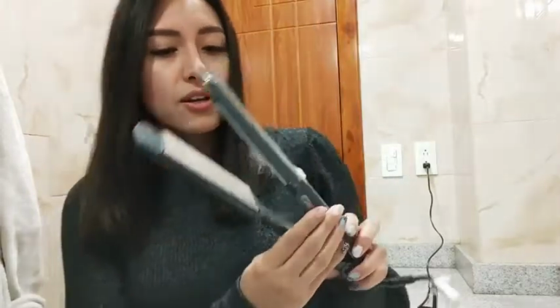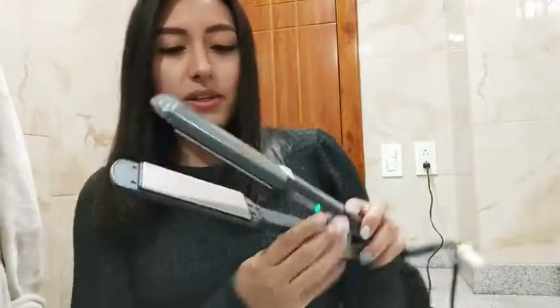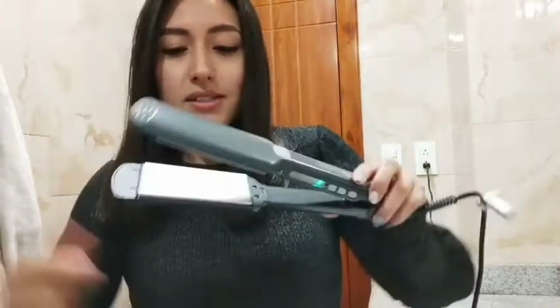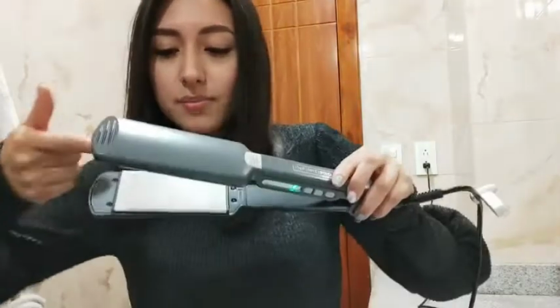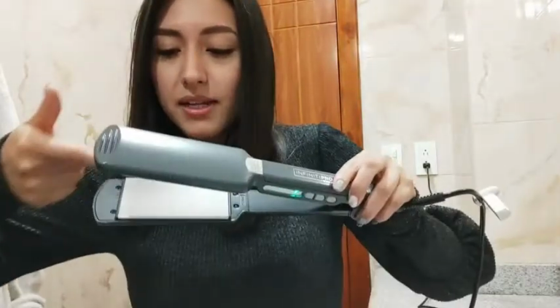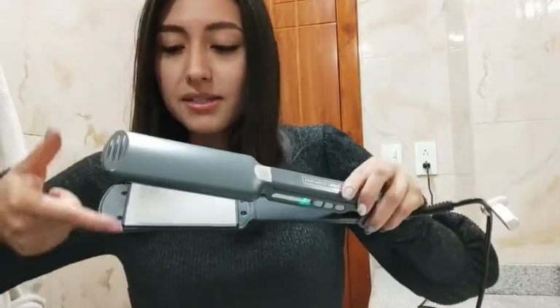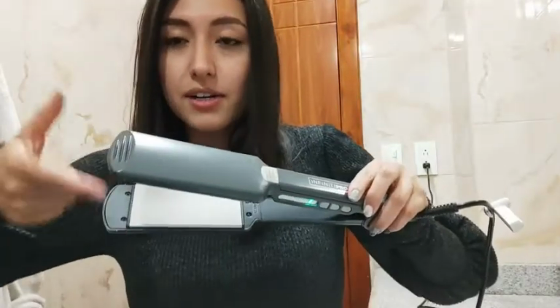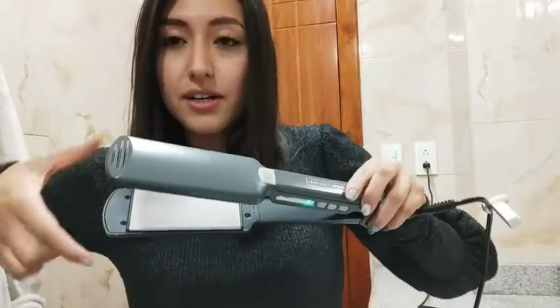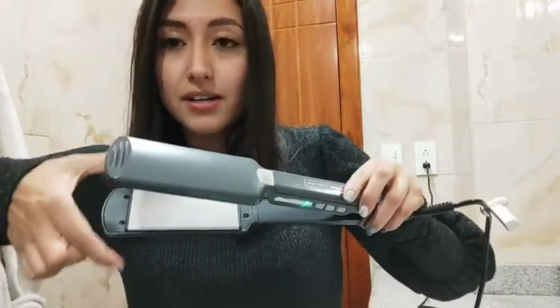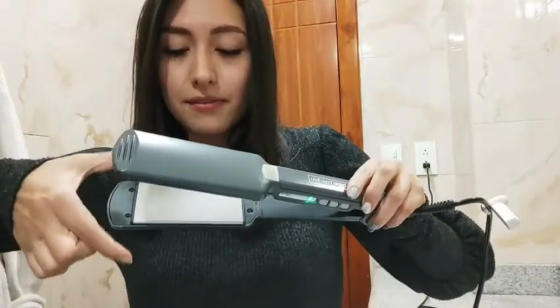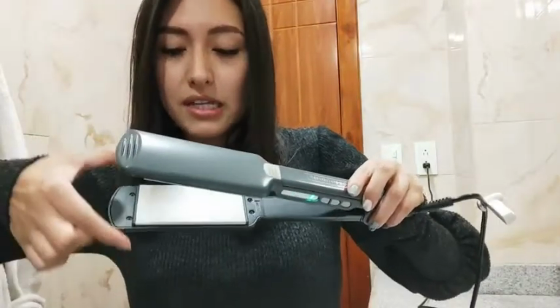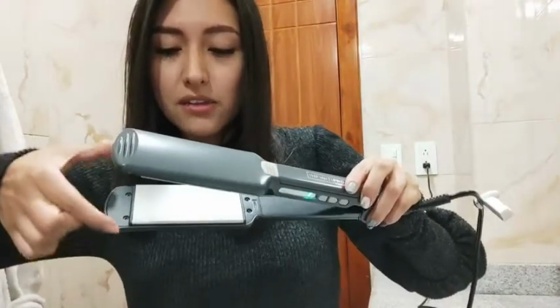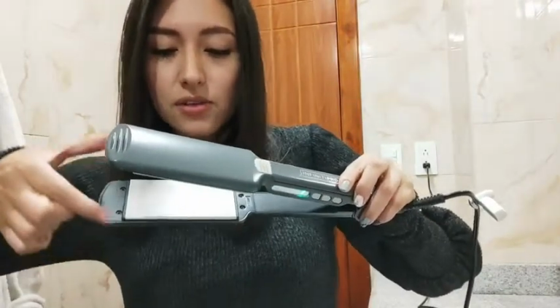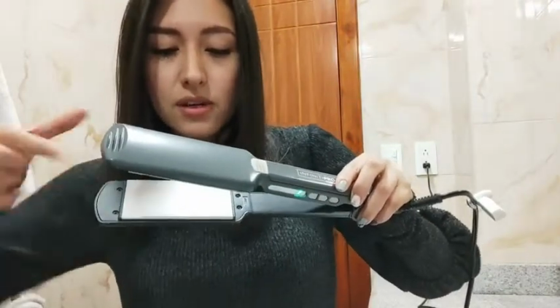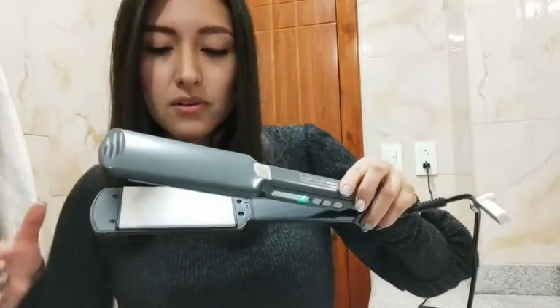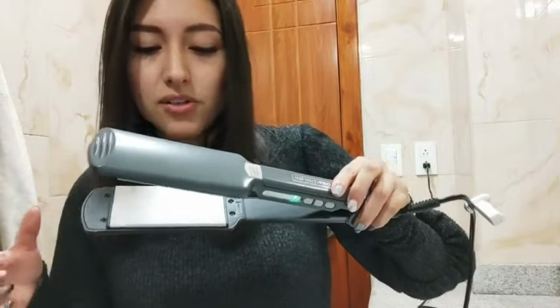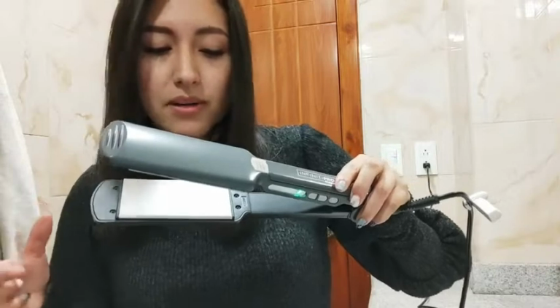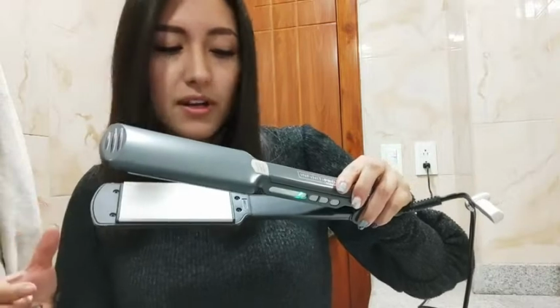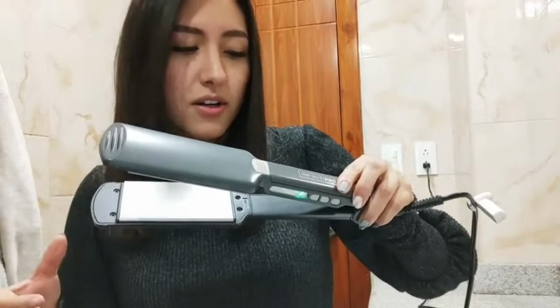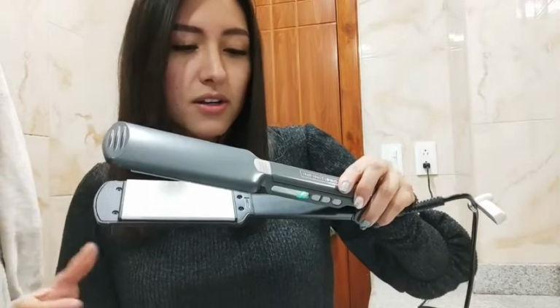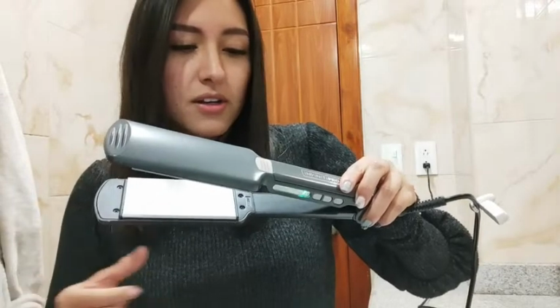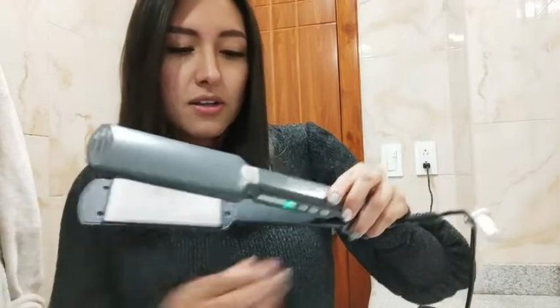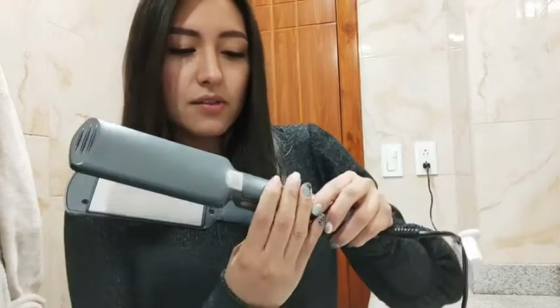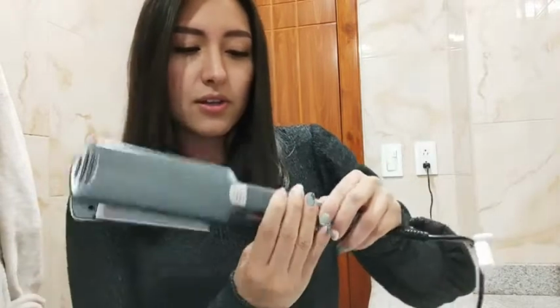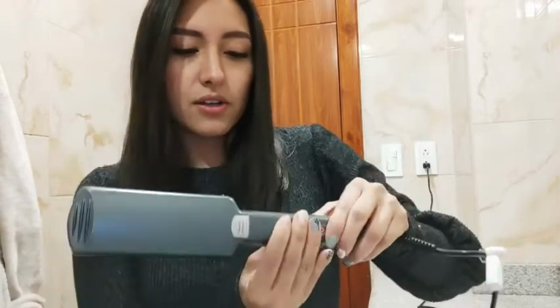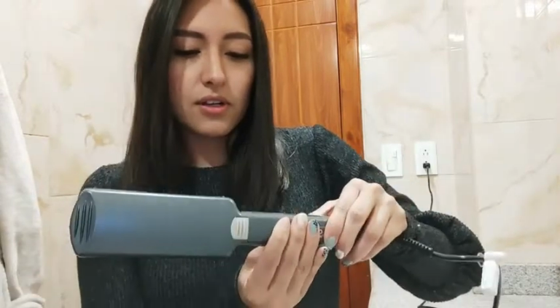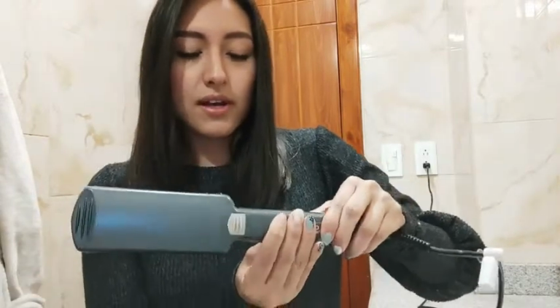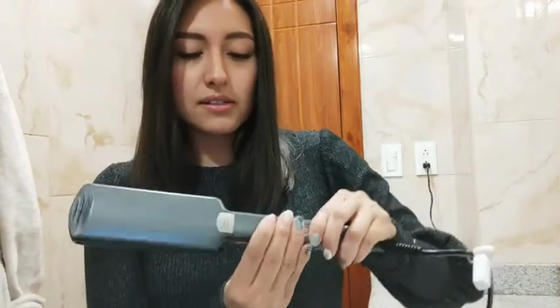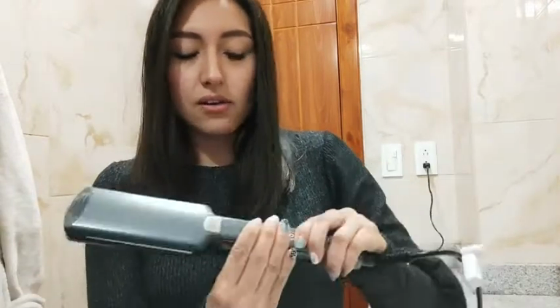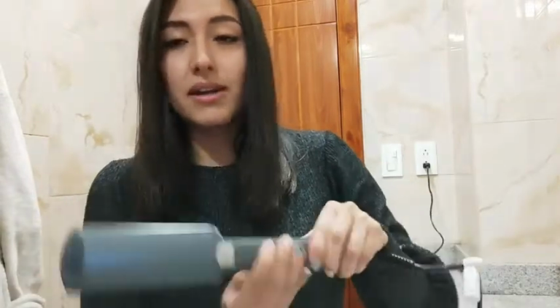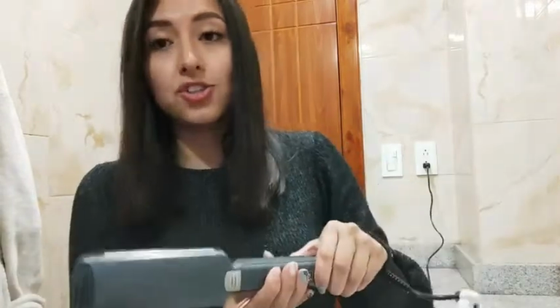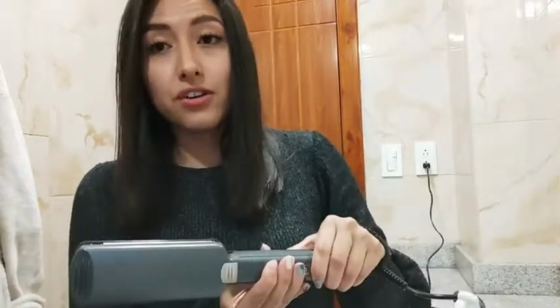You can see the plates — they're very thick, so you can cover a larger amount of hair. It also has an automatic shutoff.